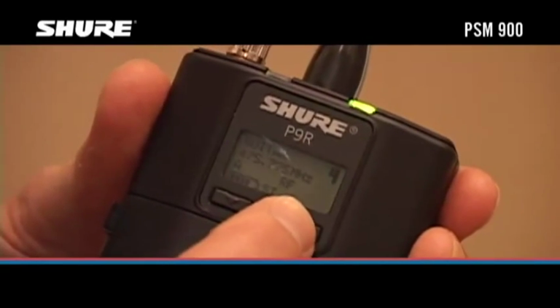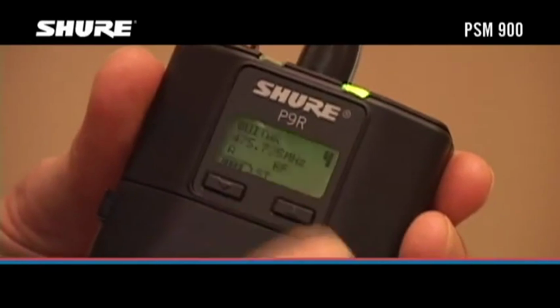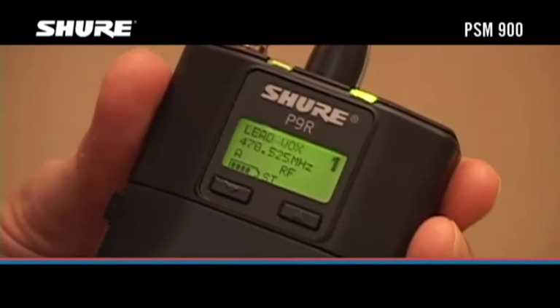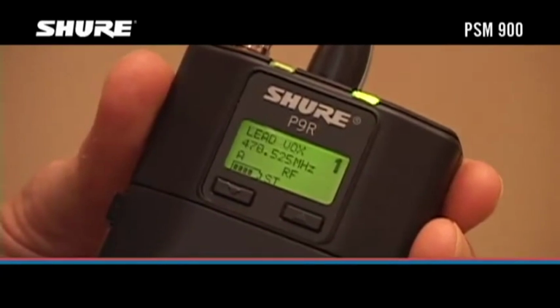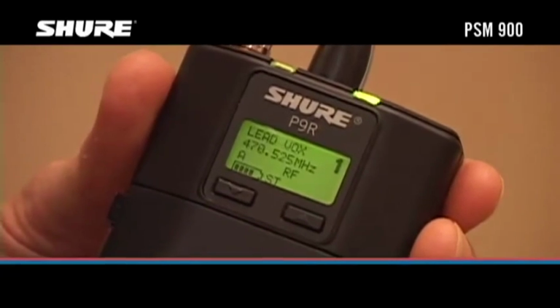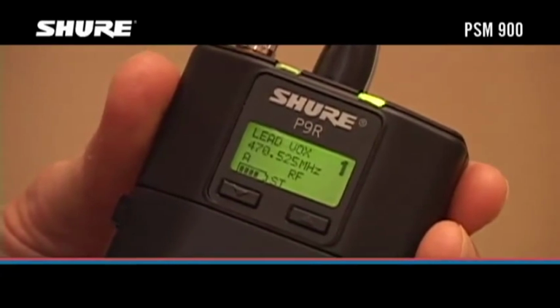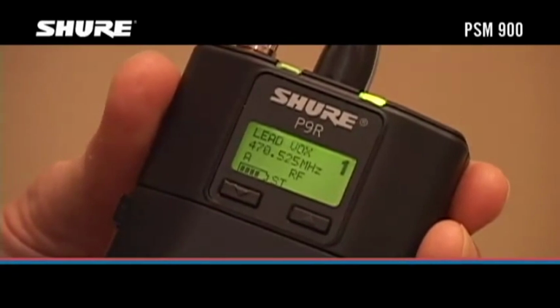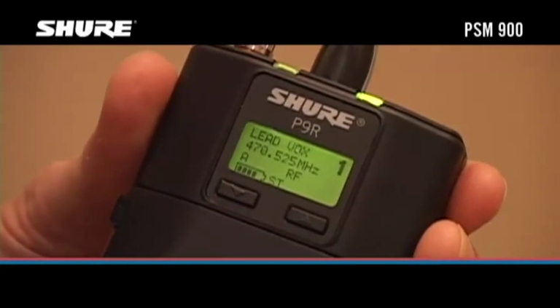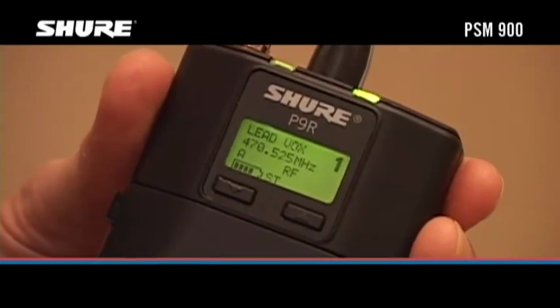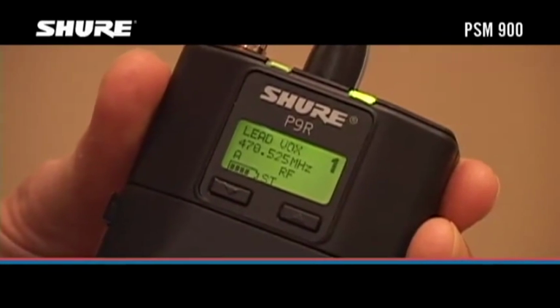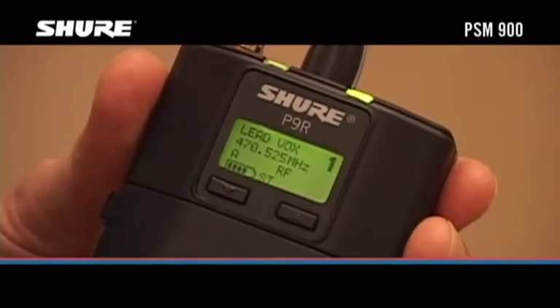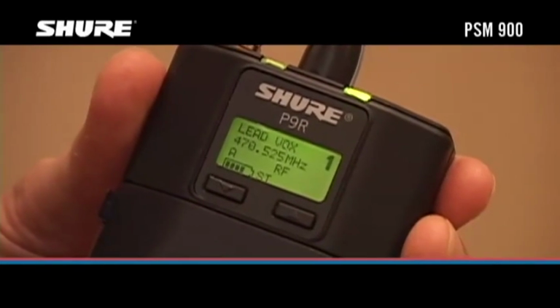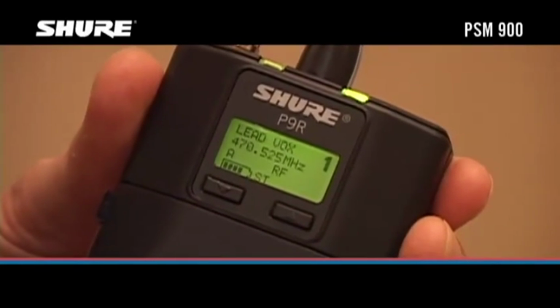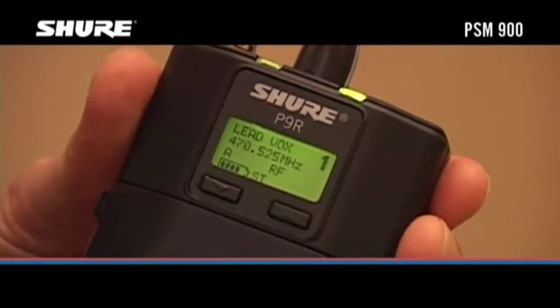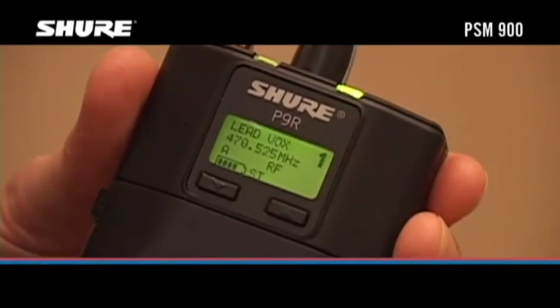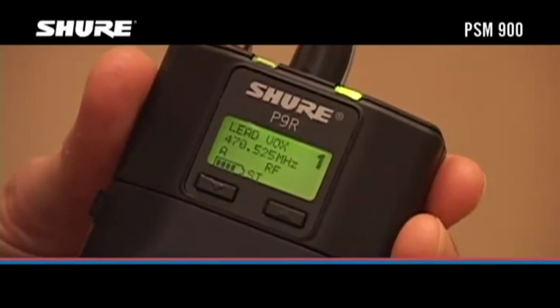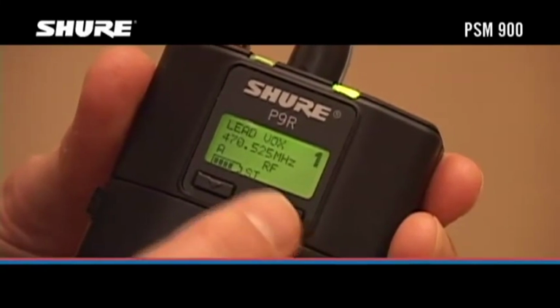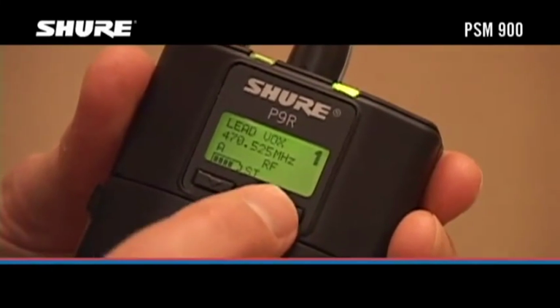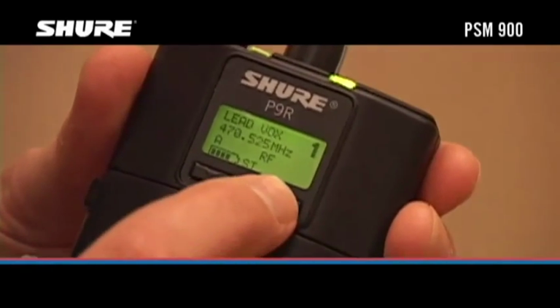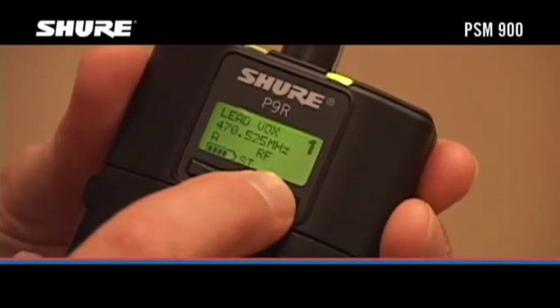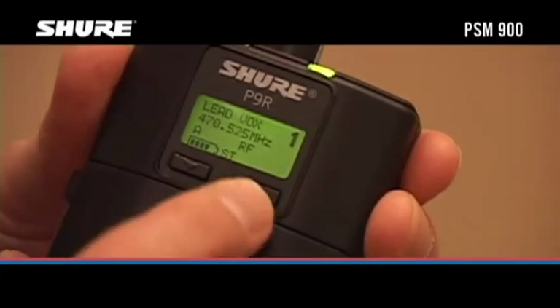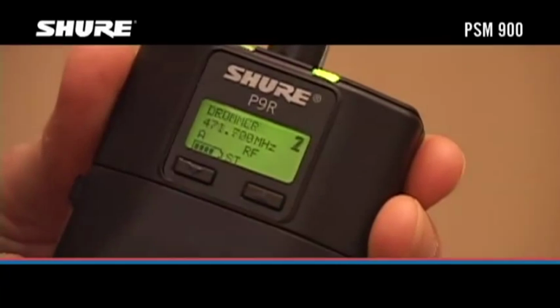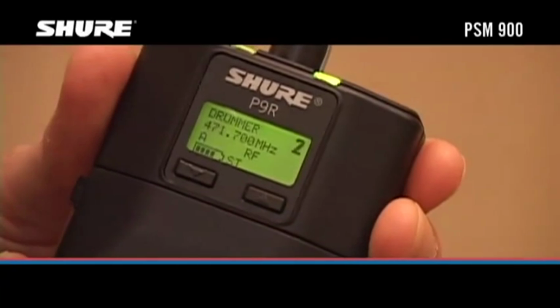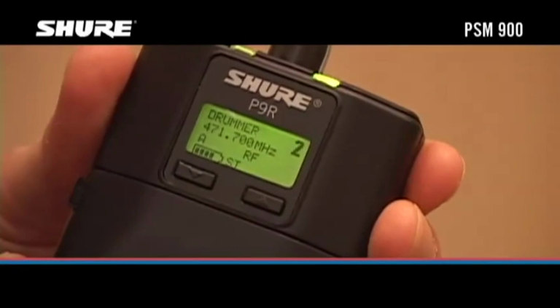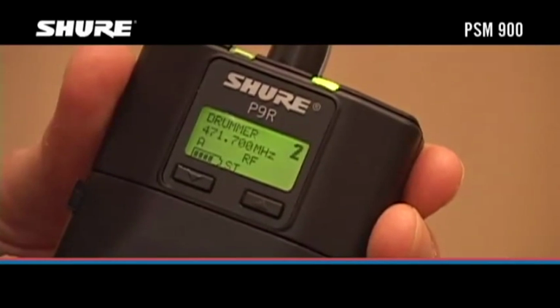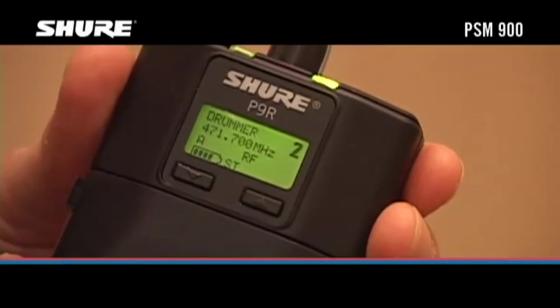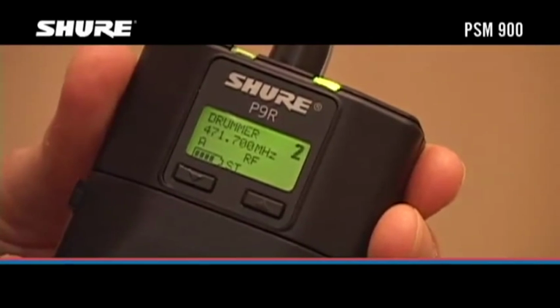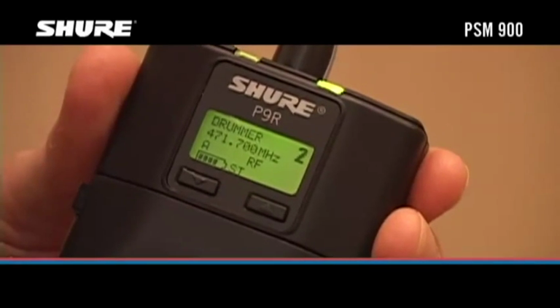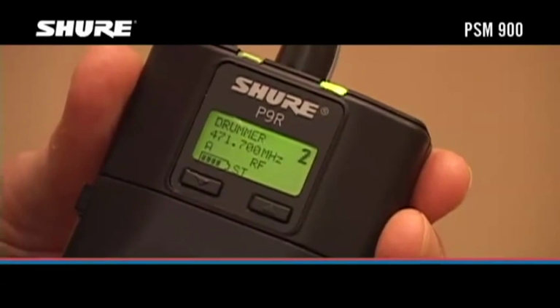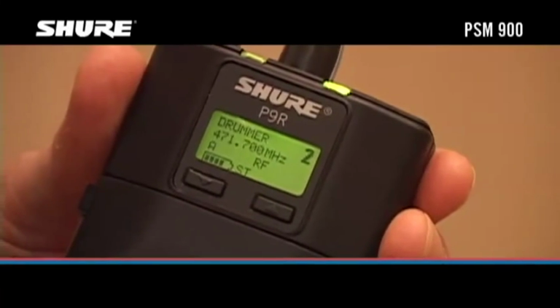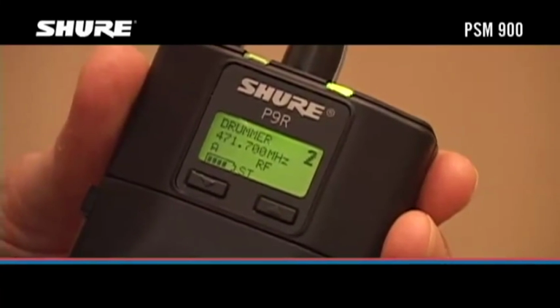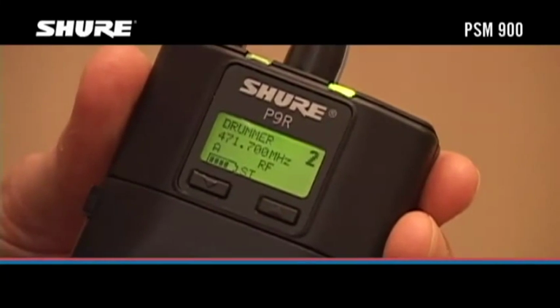To listen to a particular mix, use the up and down buttons on the body pack to scroll through your Cue Mode list.